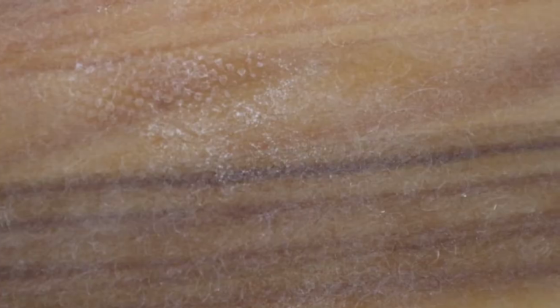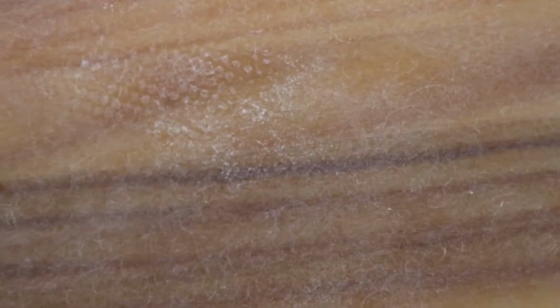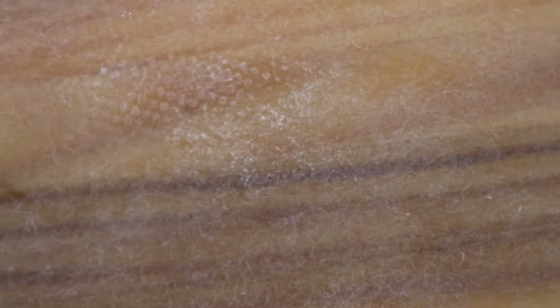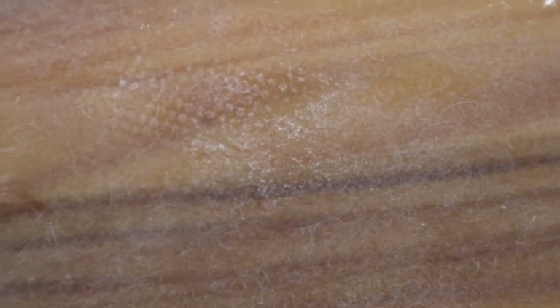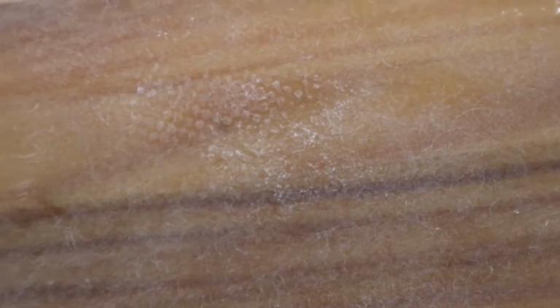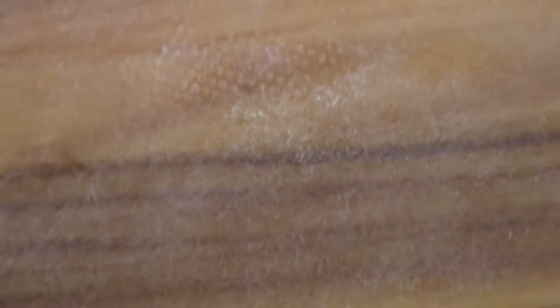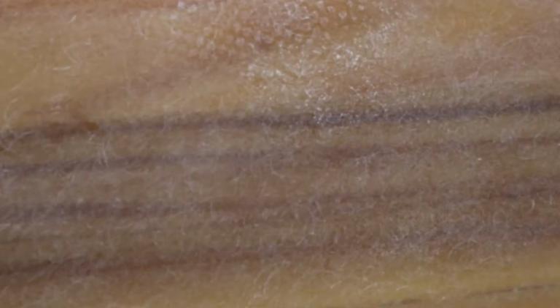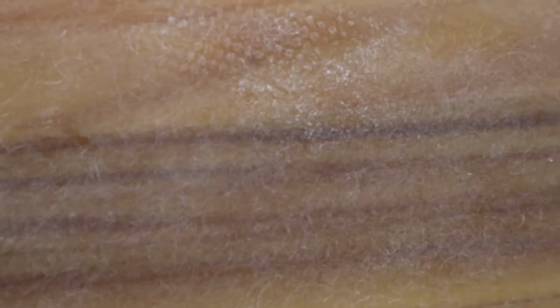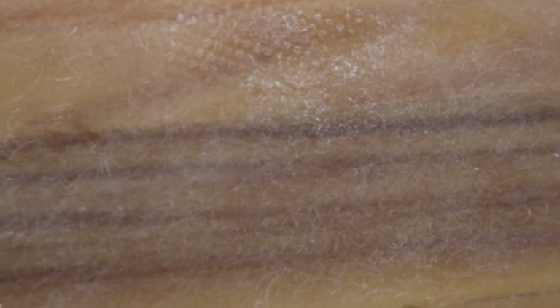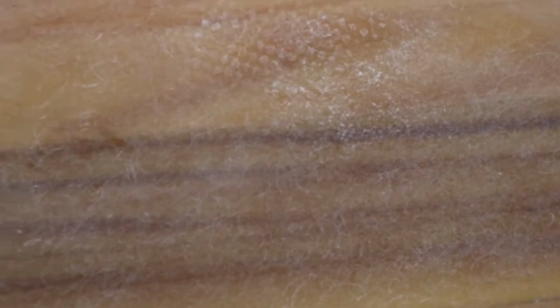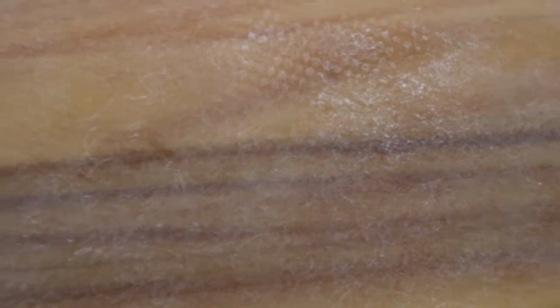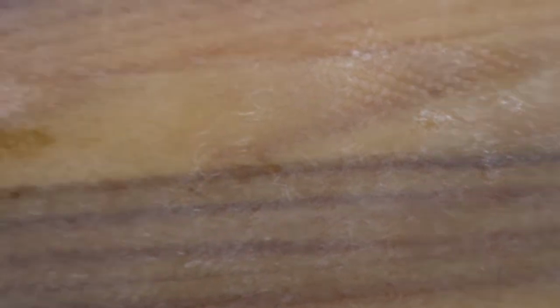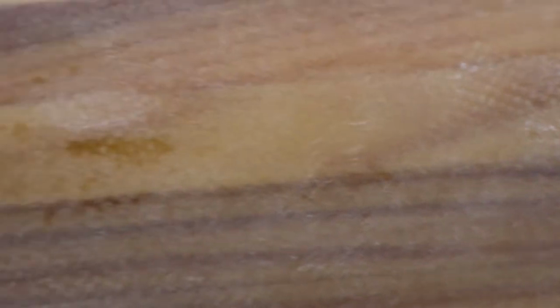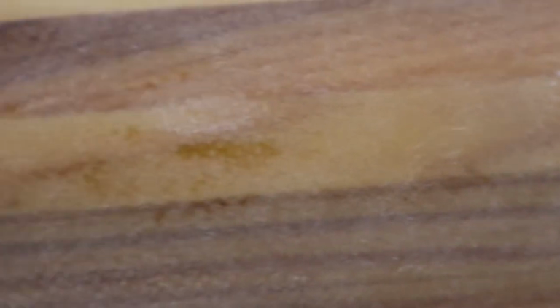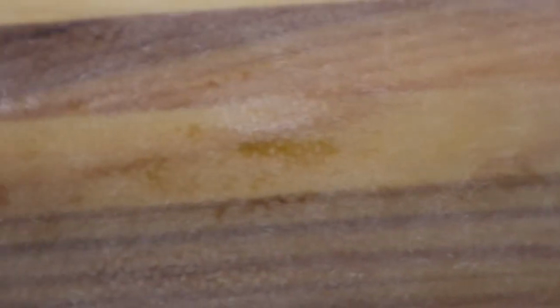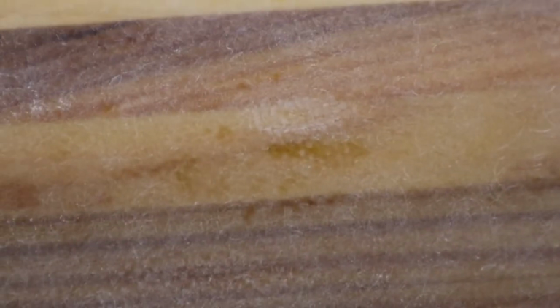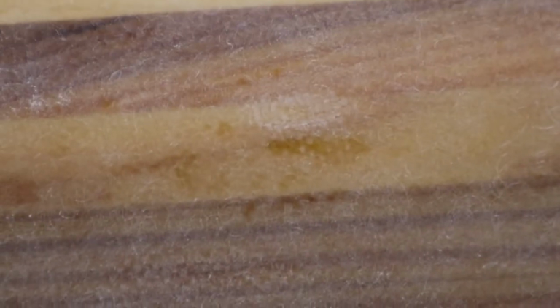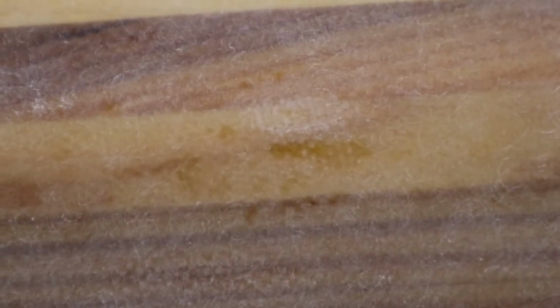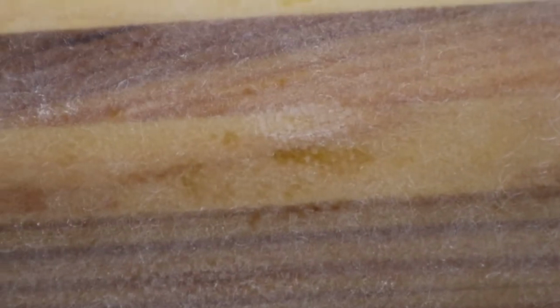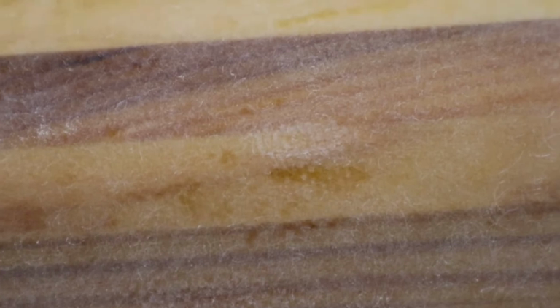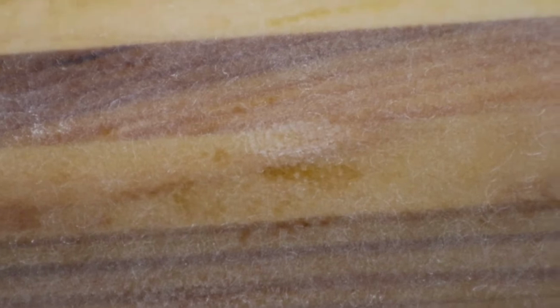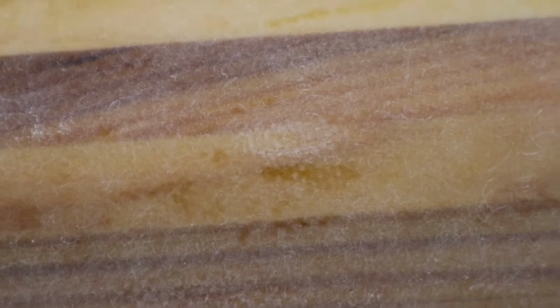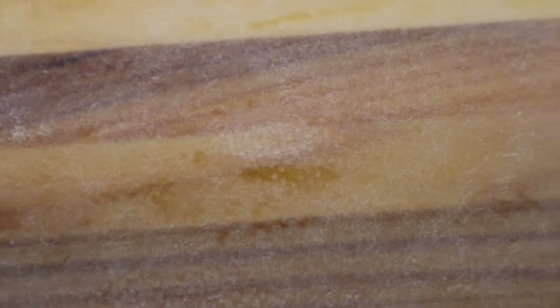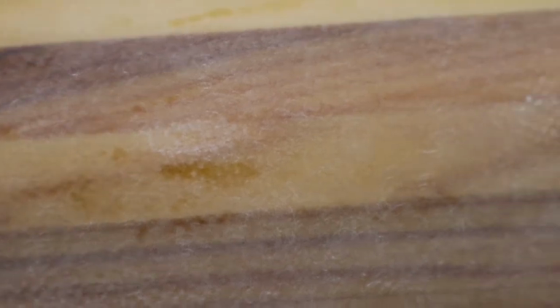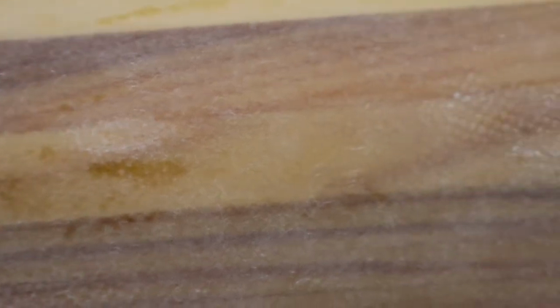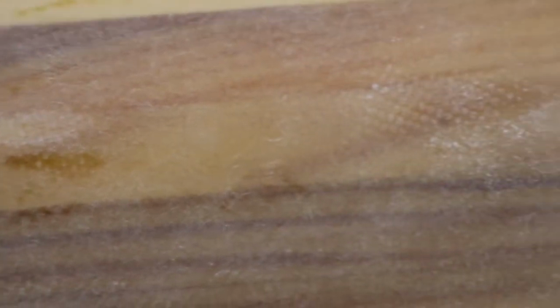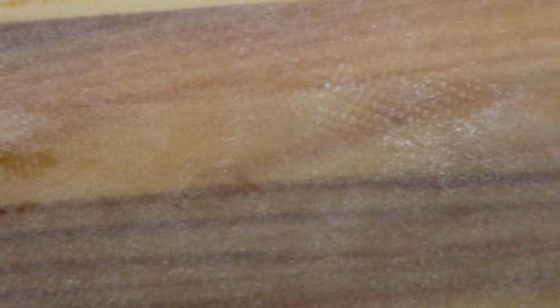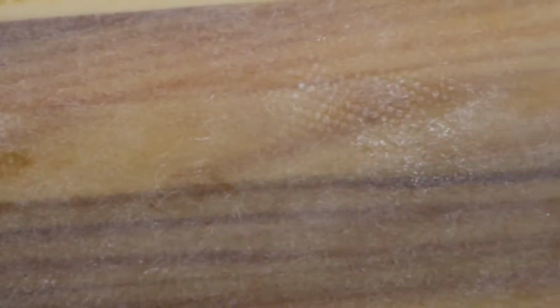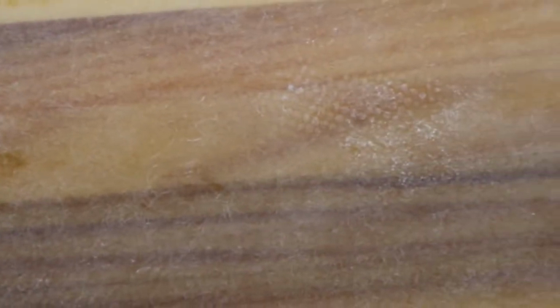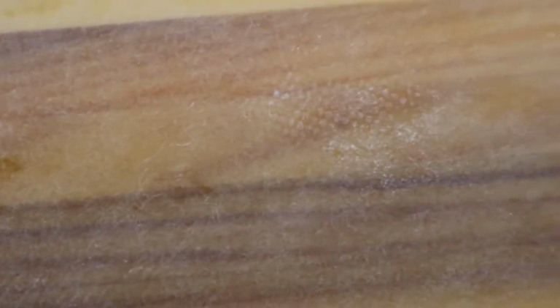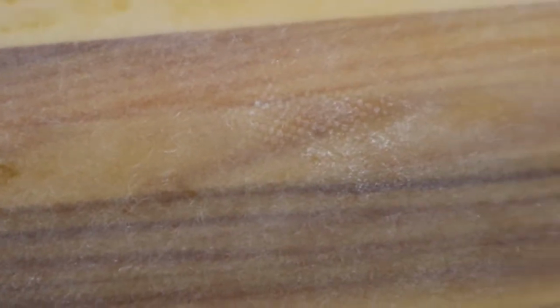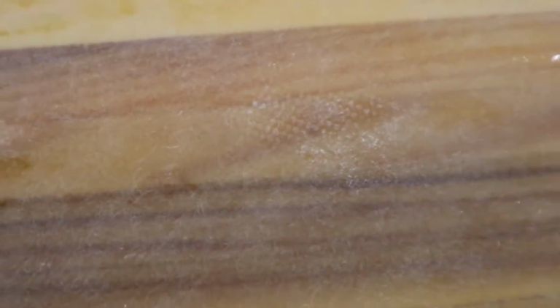I have broken through into the weave very slightly just in these little areas here, so I'm going to apply another layer of epoxy over this area.